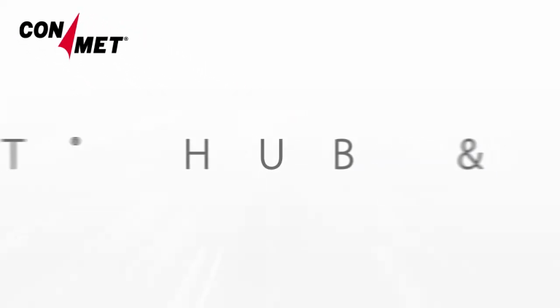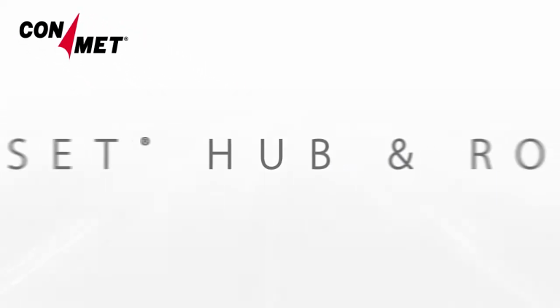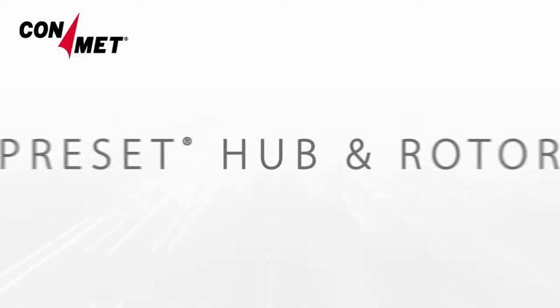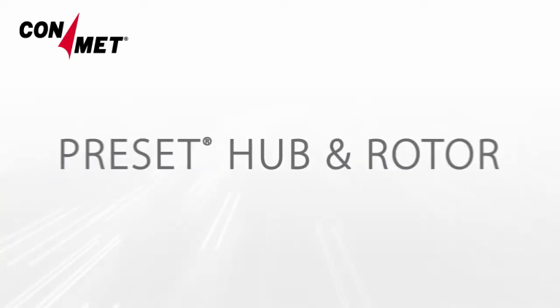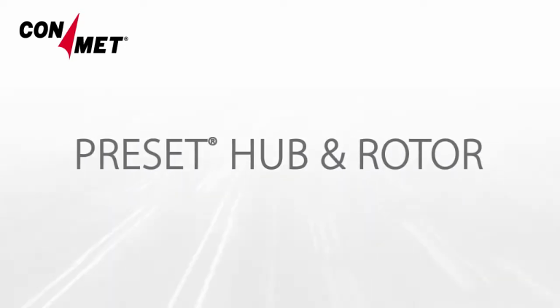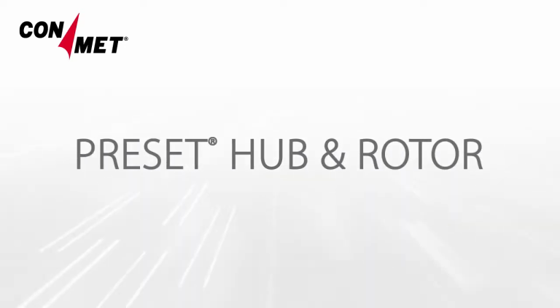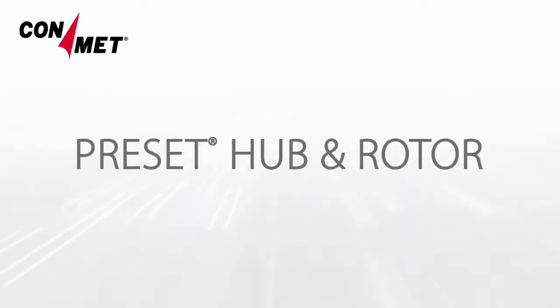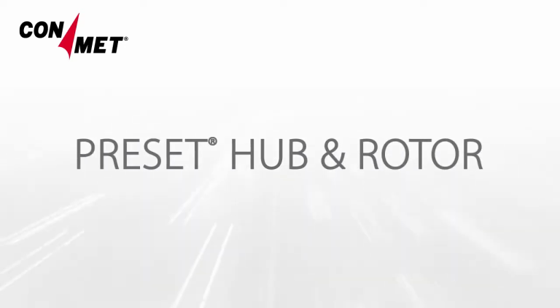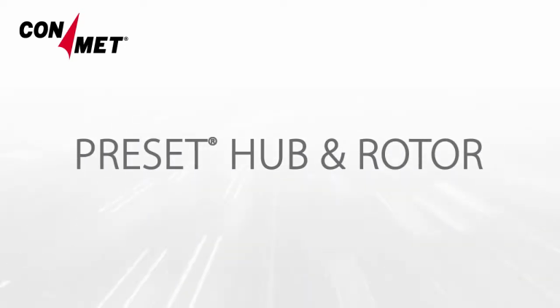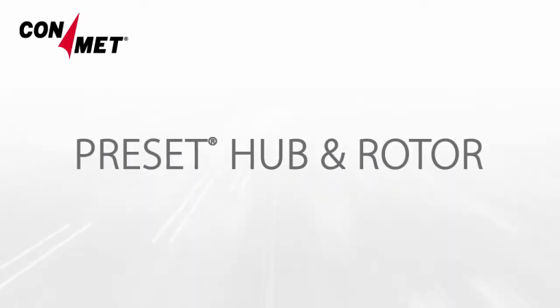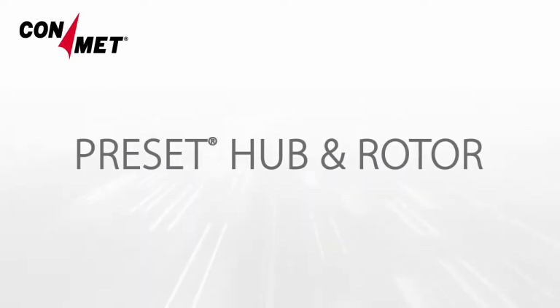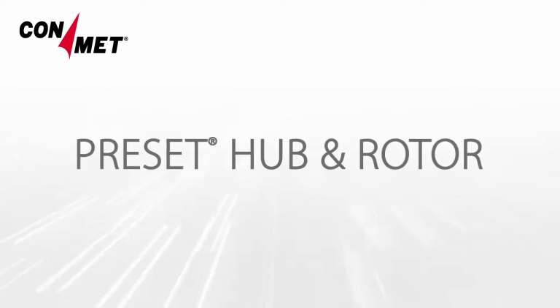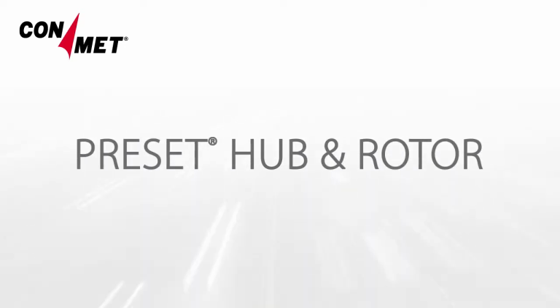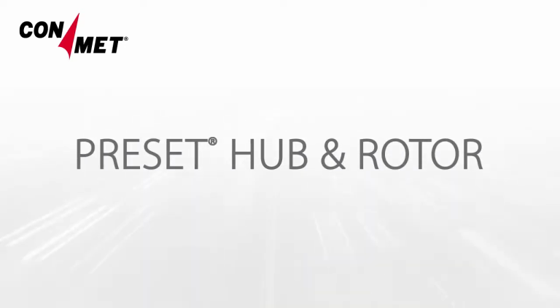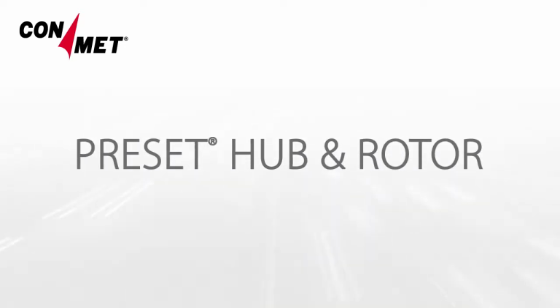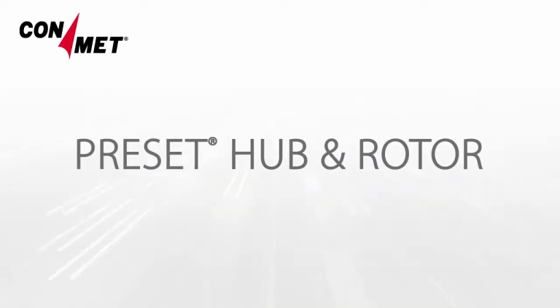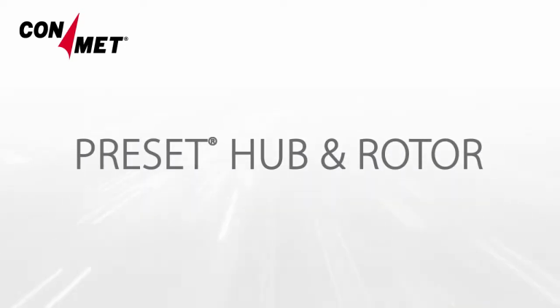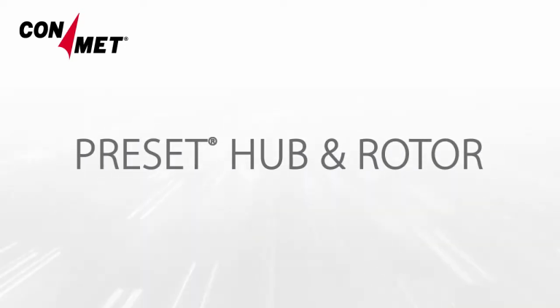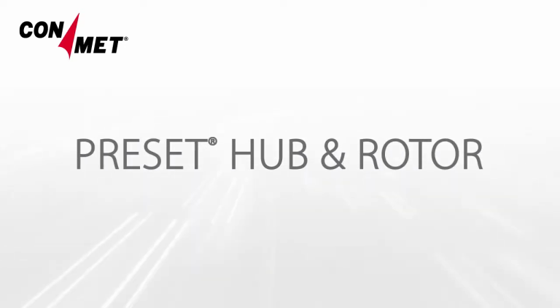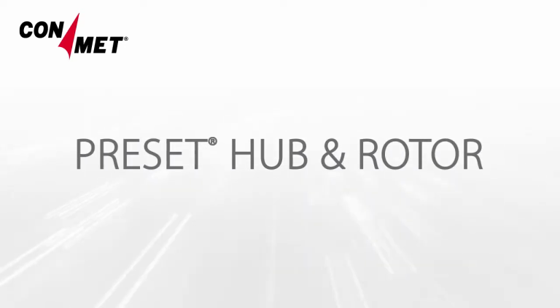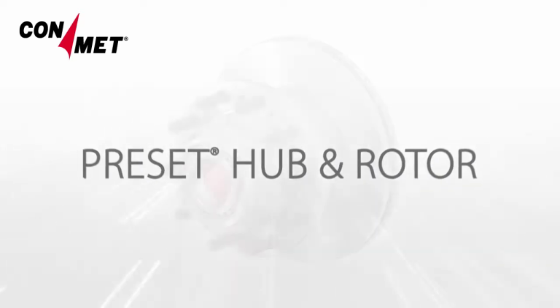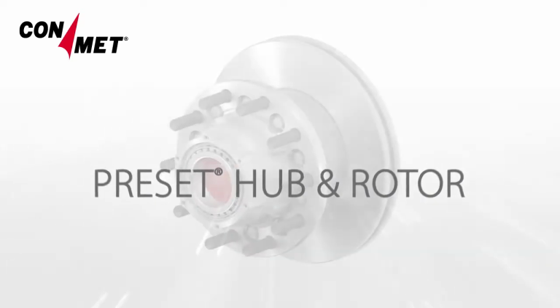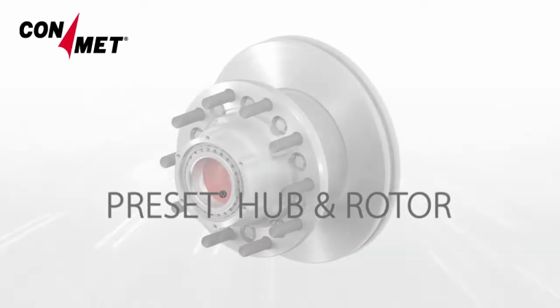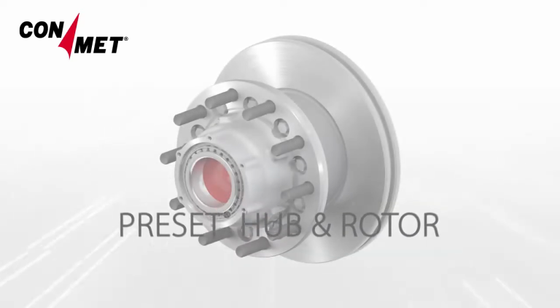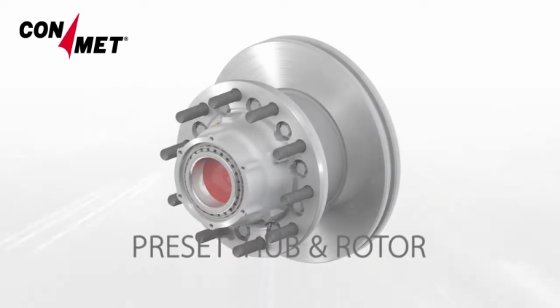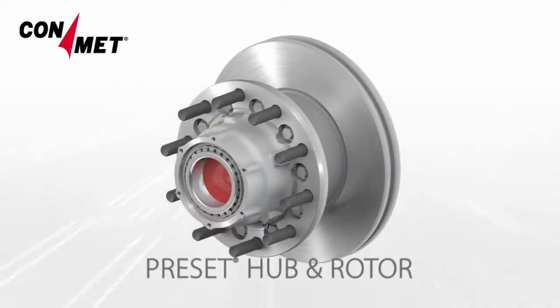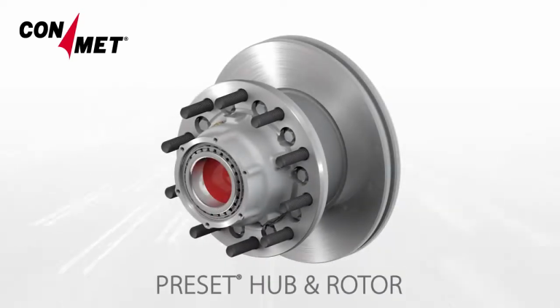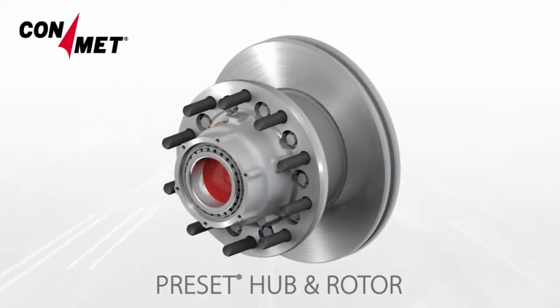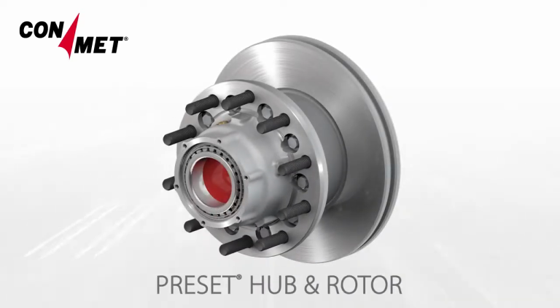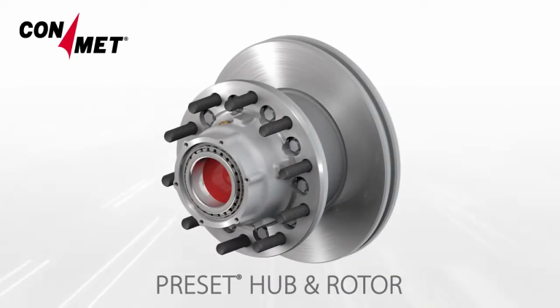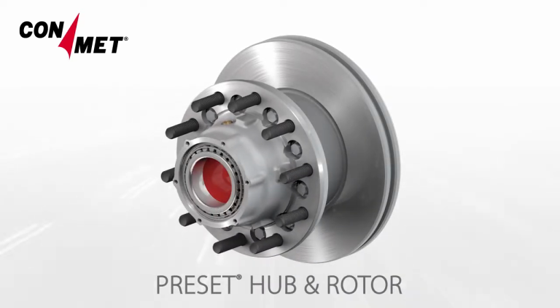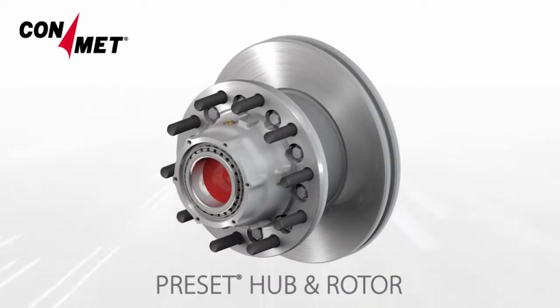Preset Hub & Rotor by ConMet — Preset Technology and Brake Rotor in 1.